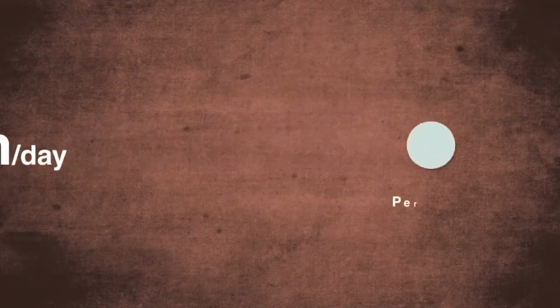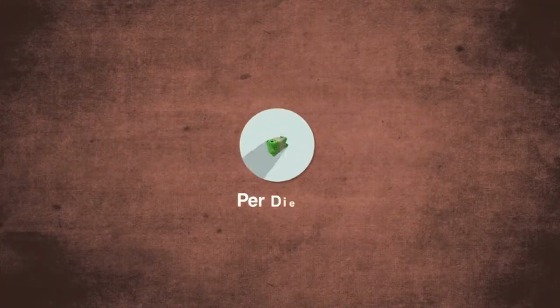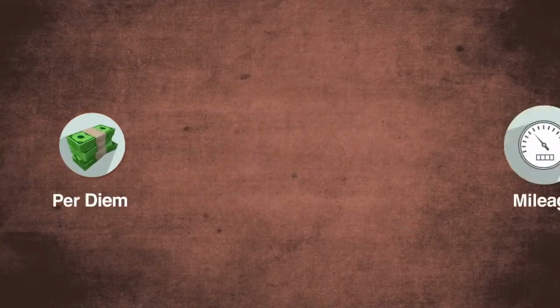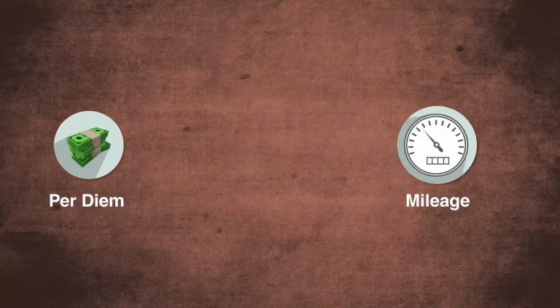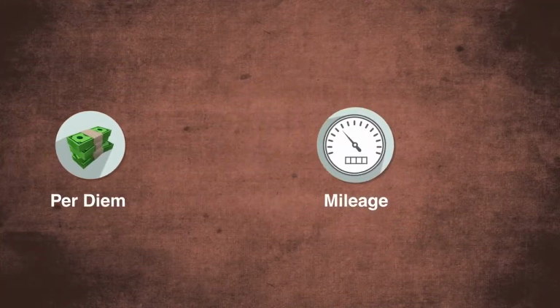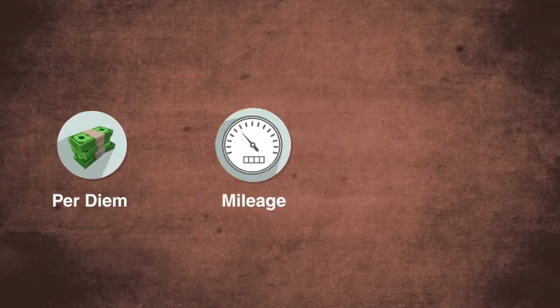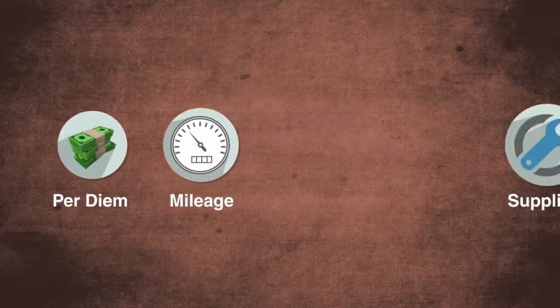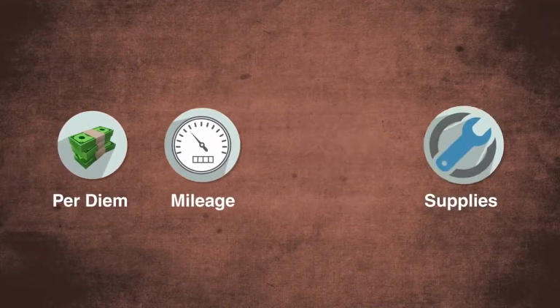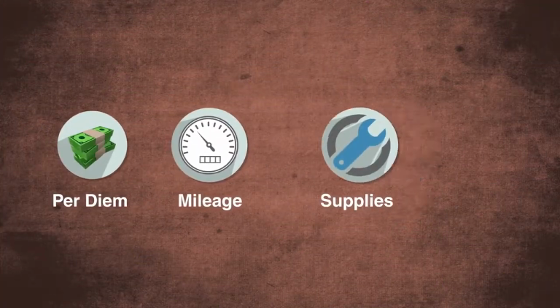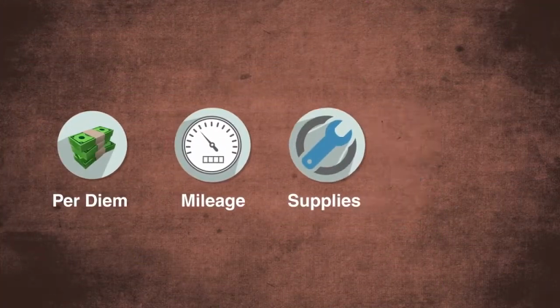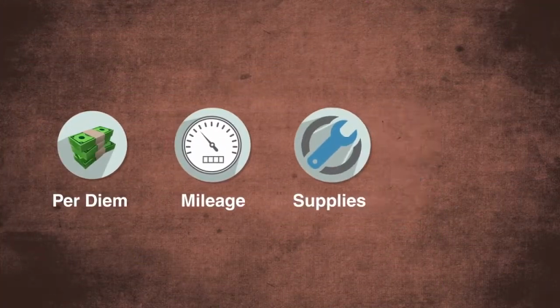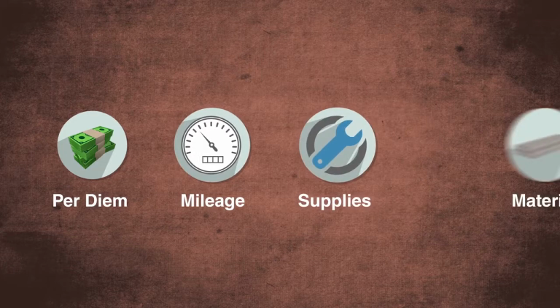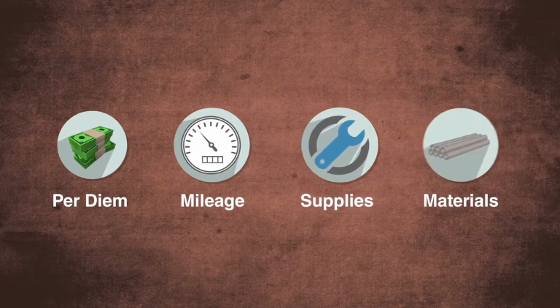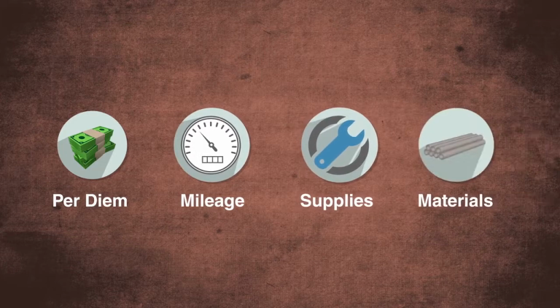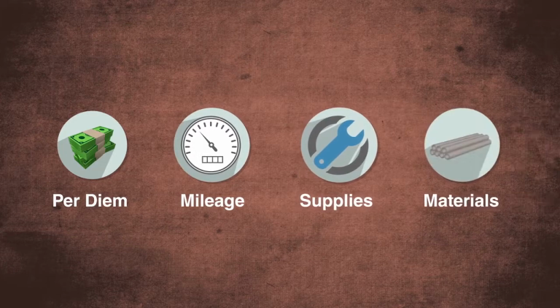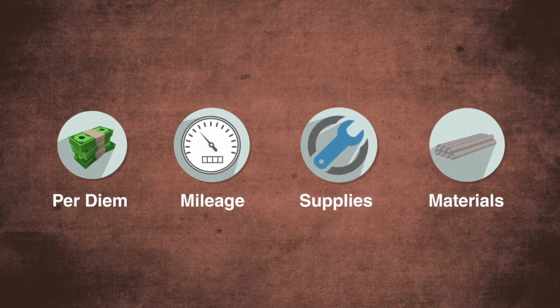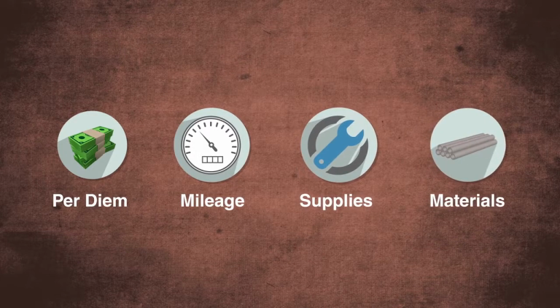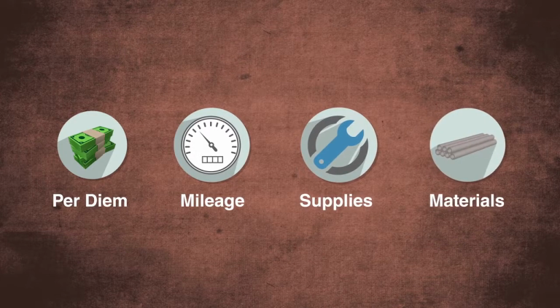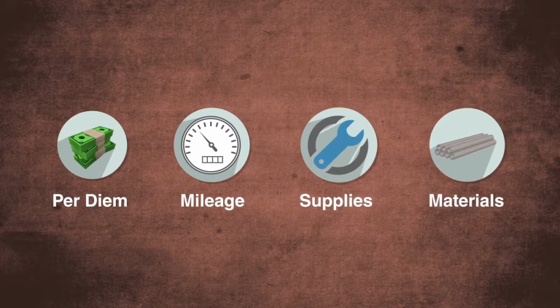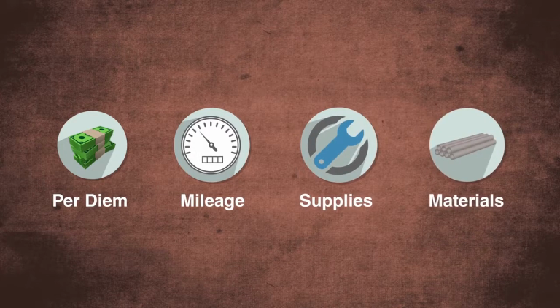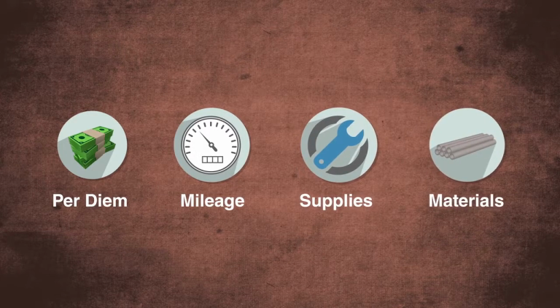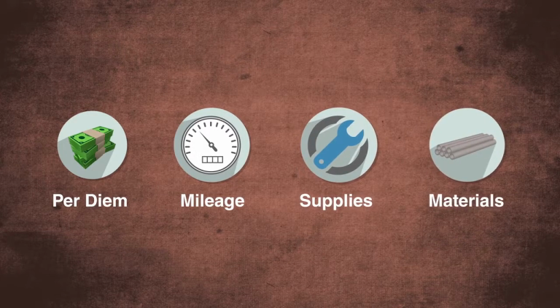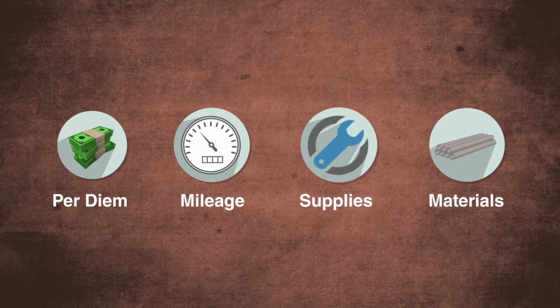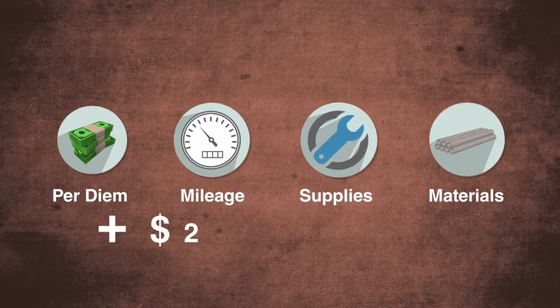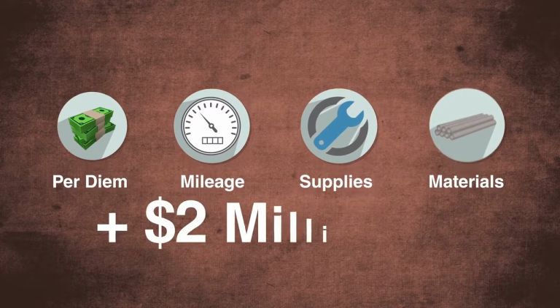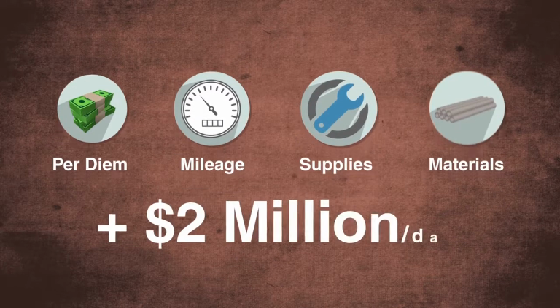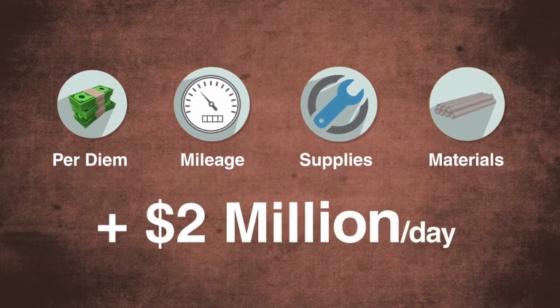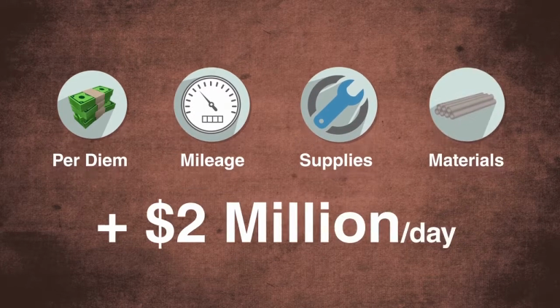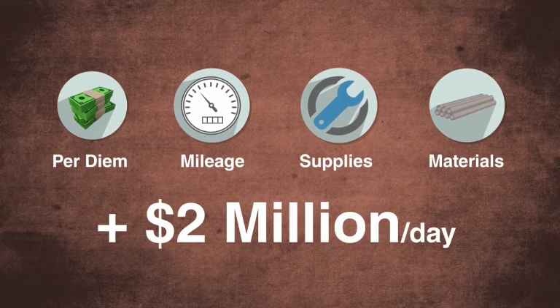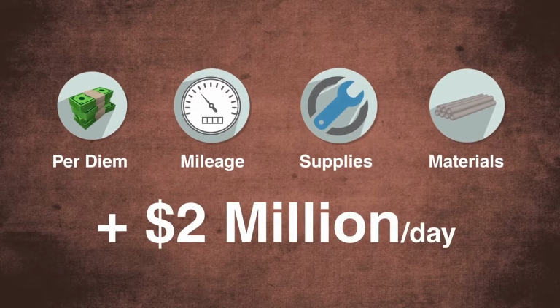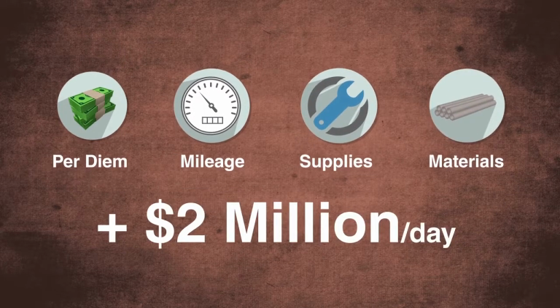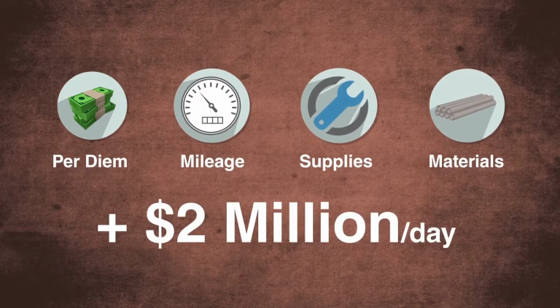Per diem, mileage, supplies, materials, and other charges add $2 million daily.